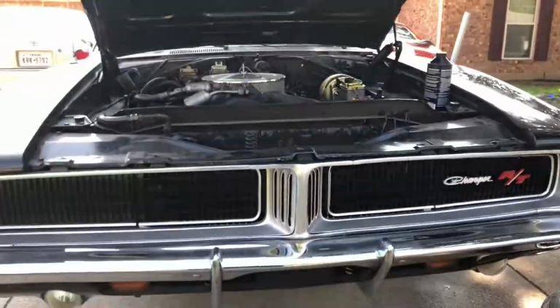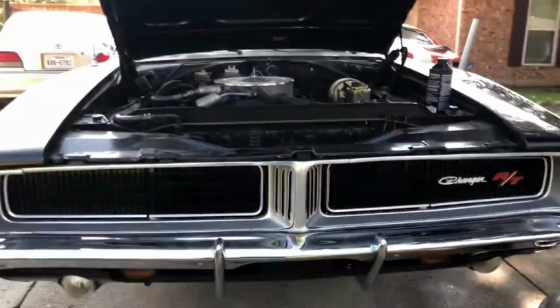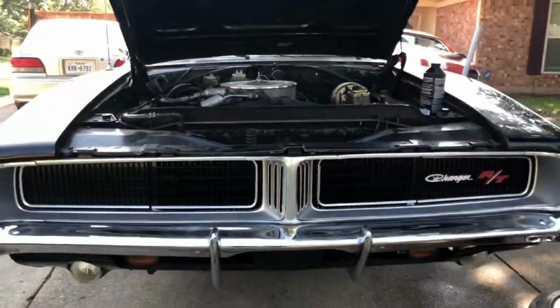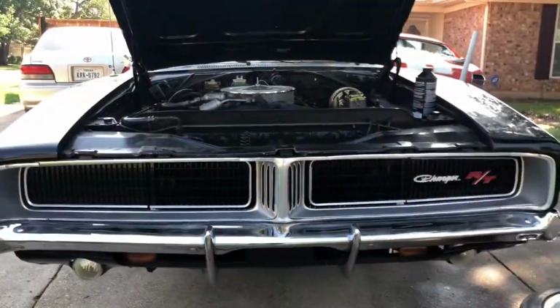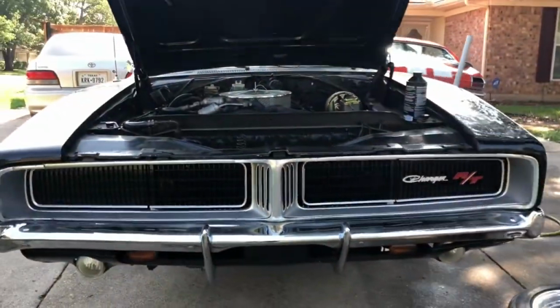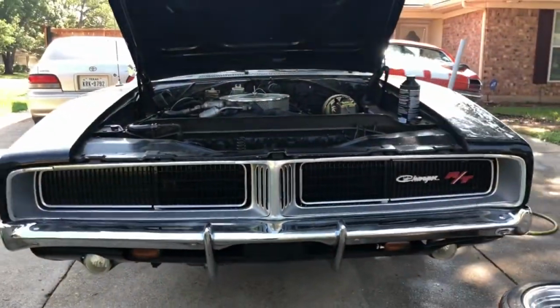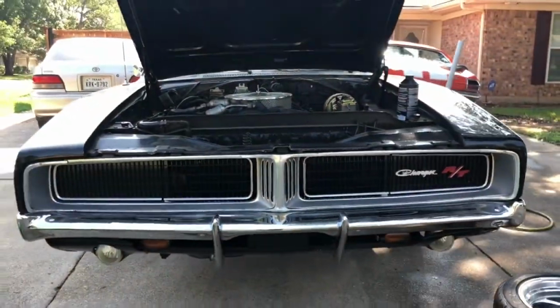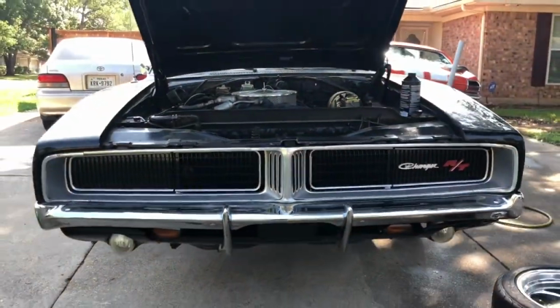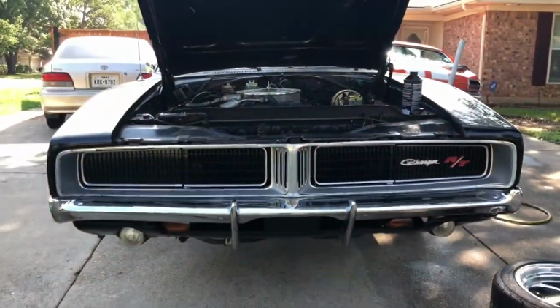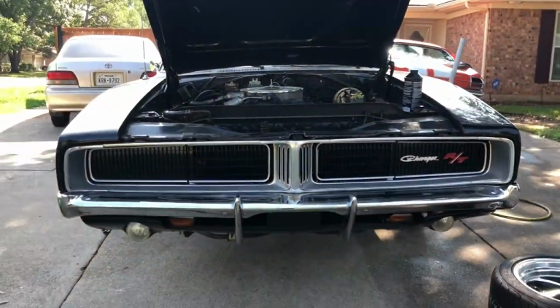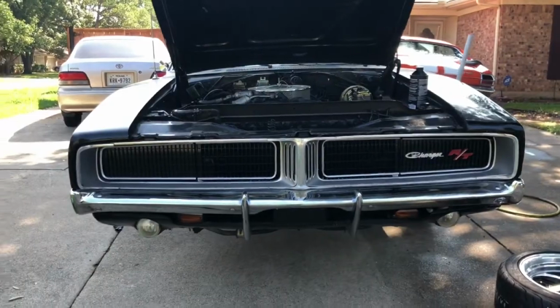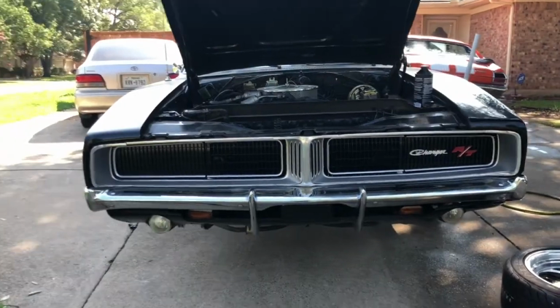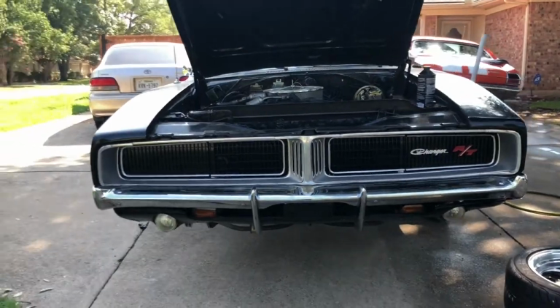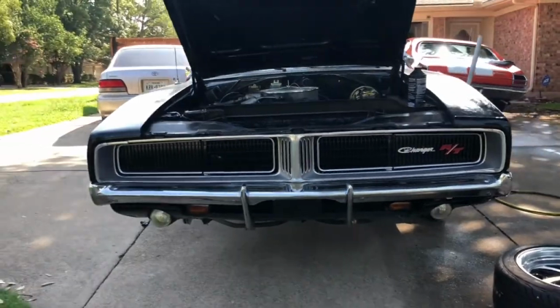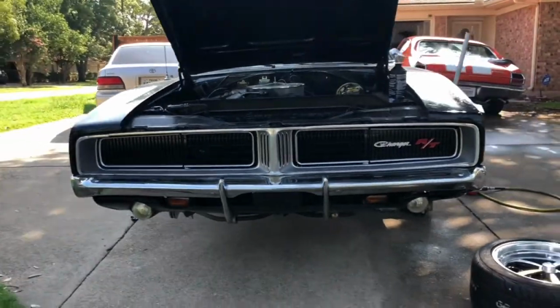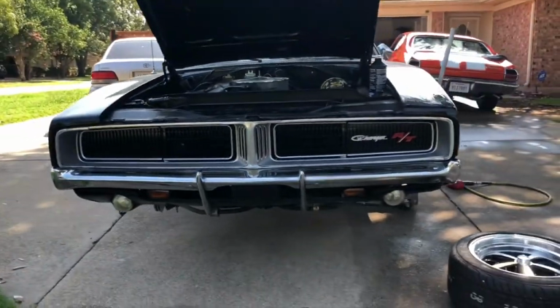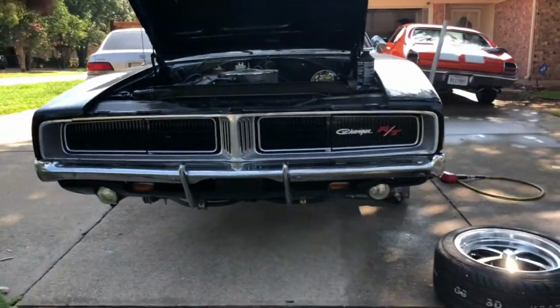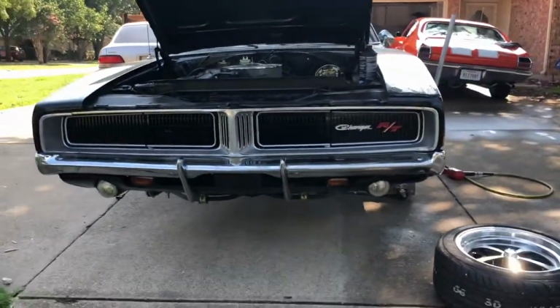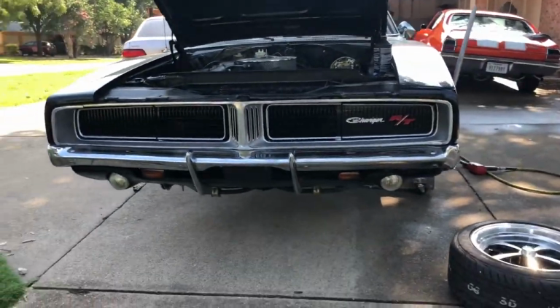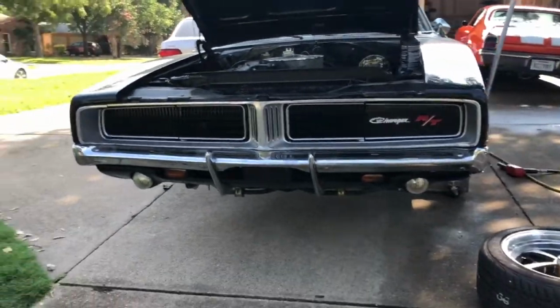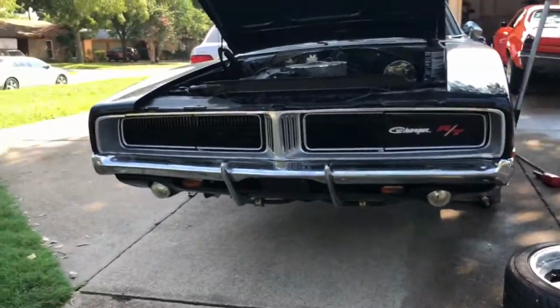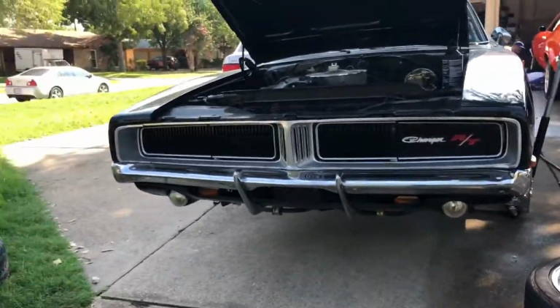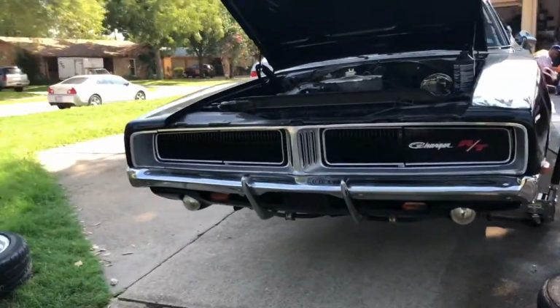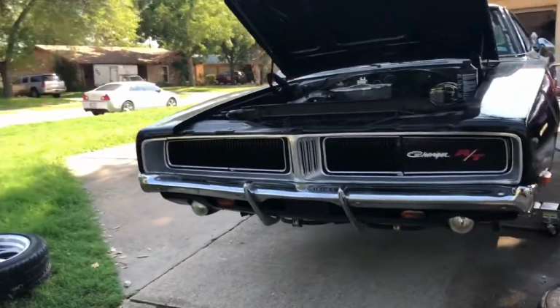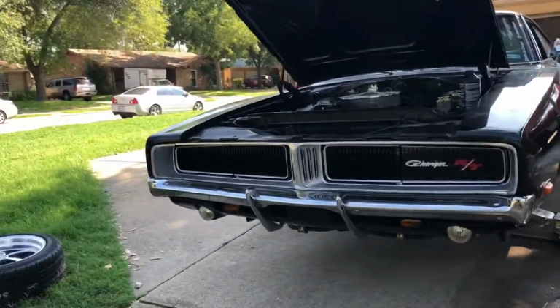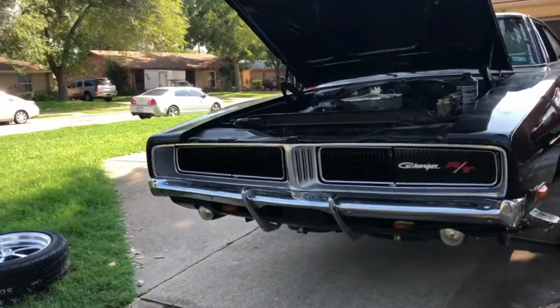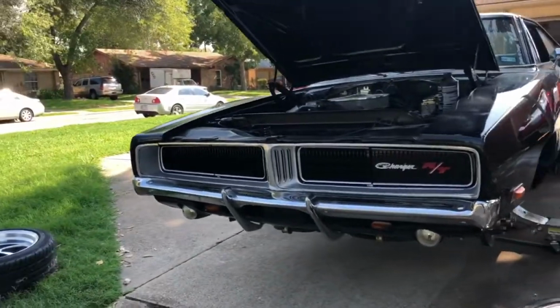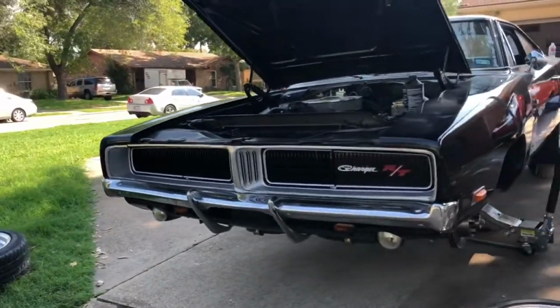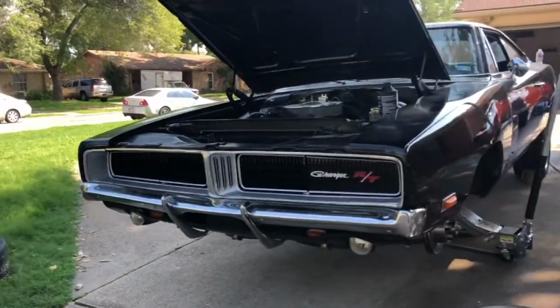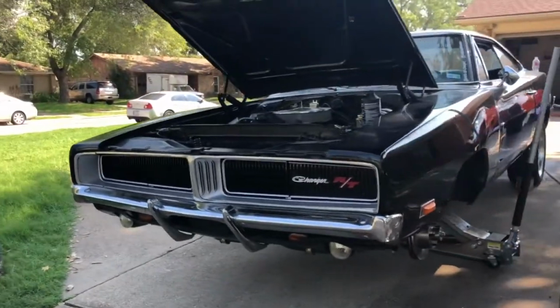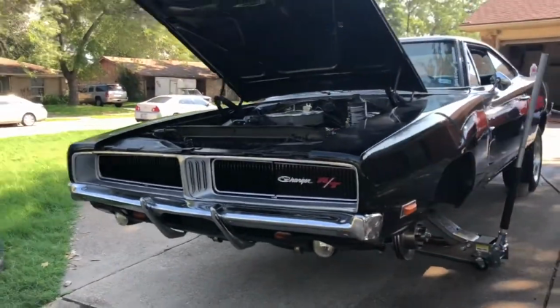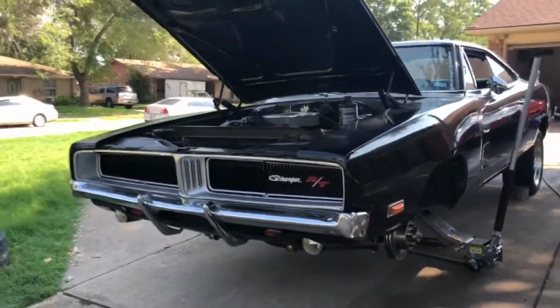There she is. Doesn't need a car wash — we'll get that done here soon as well.